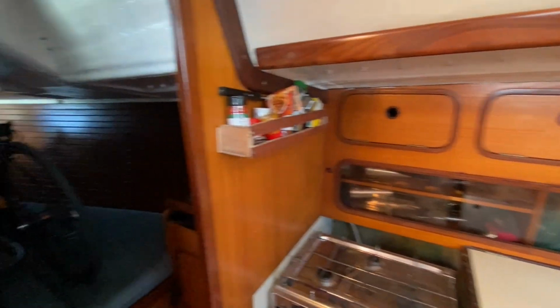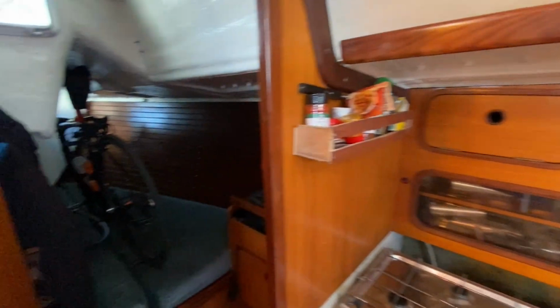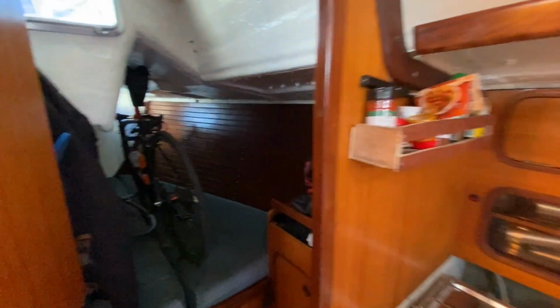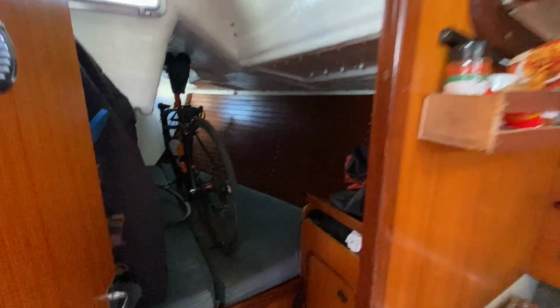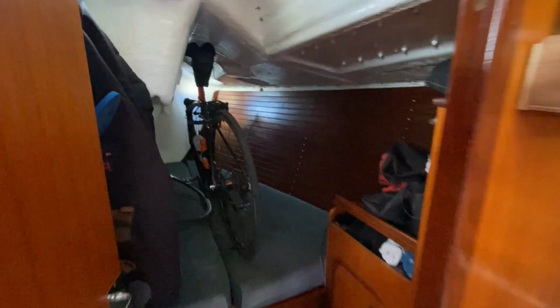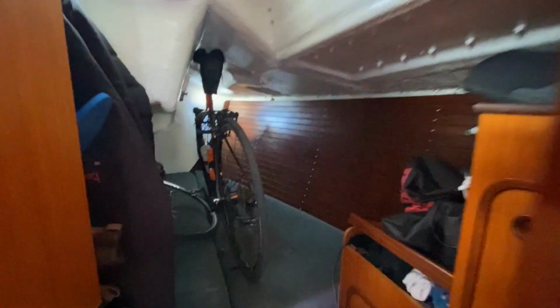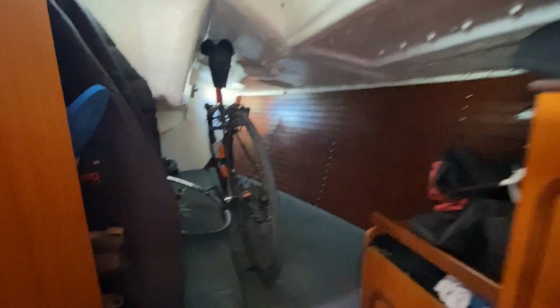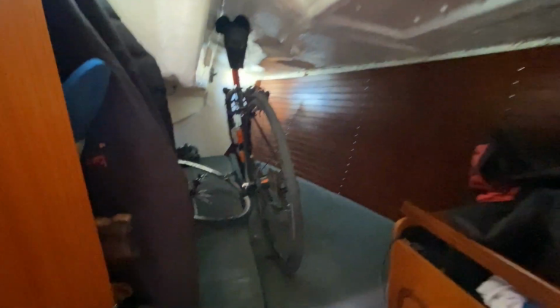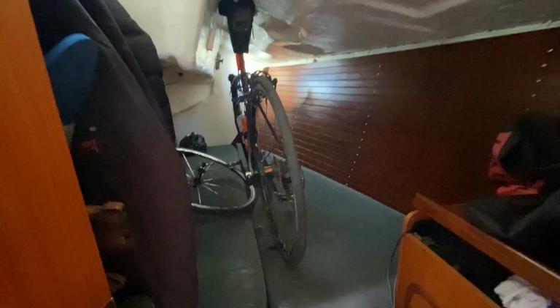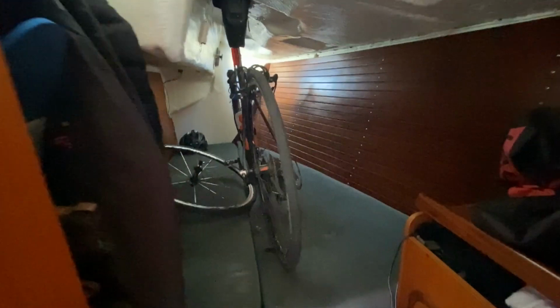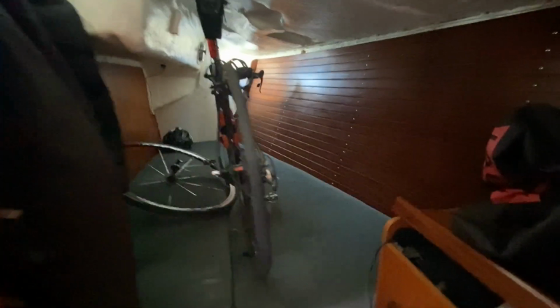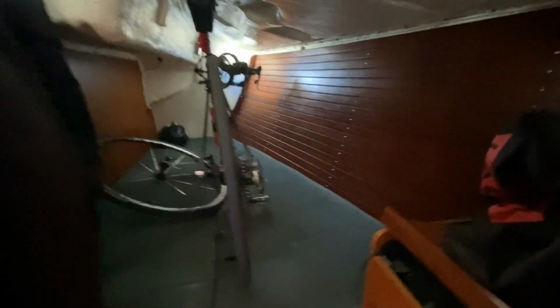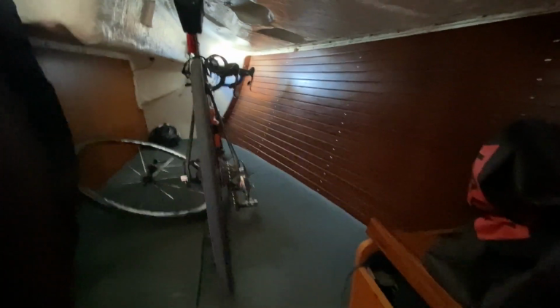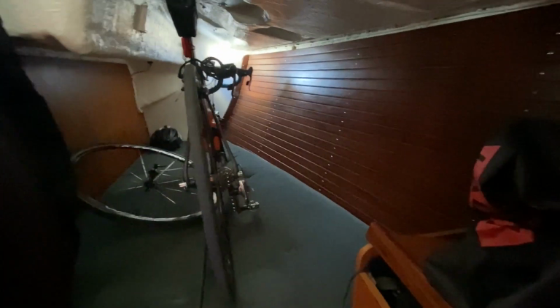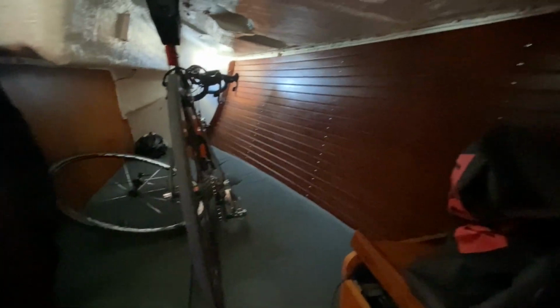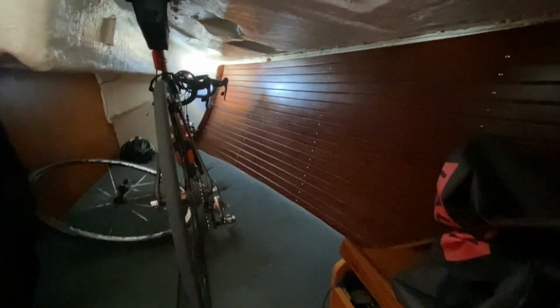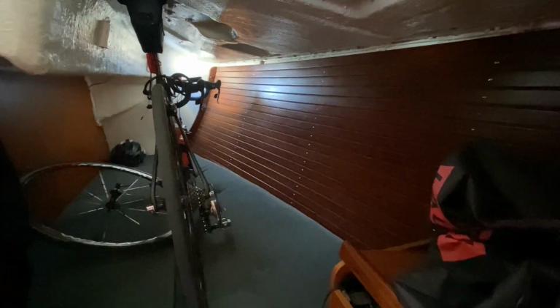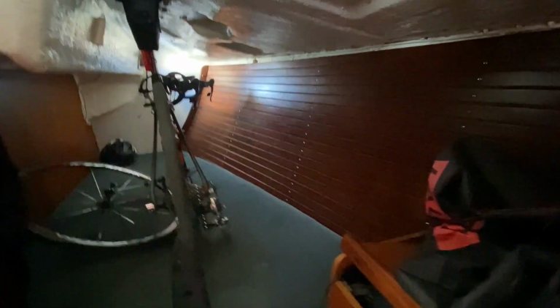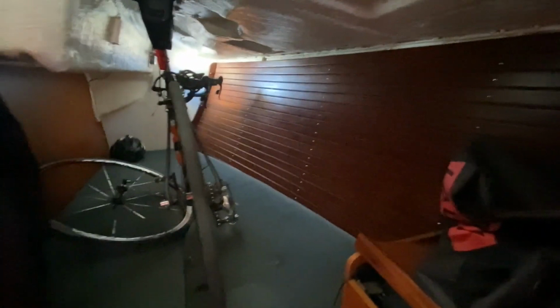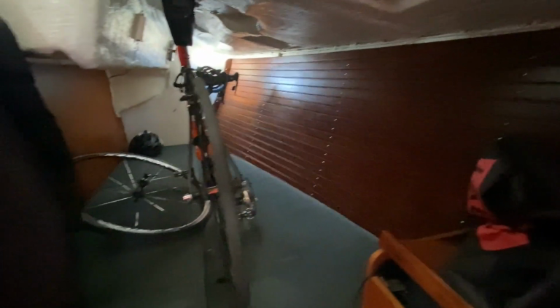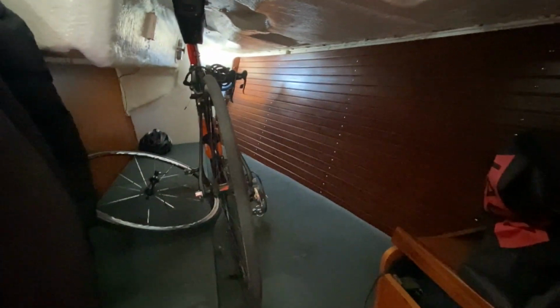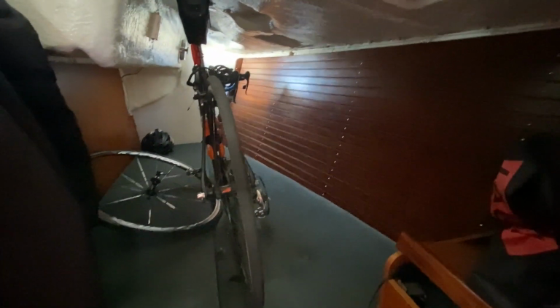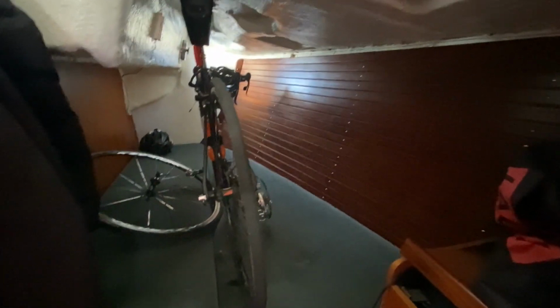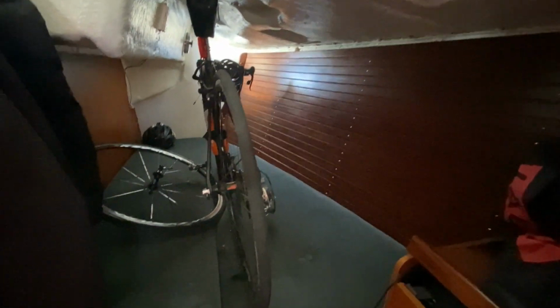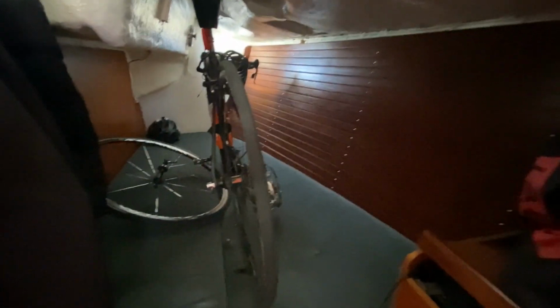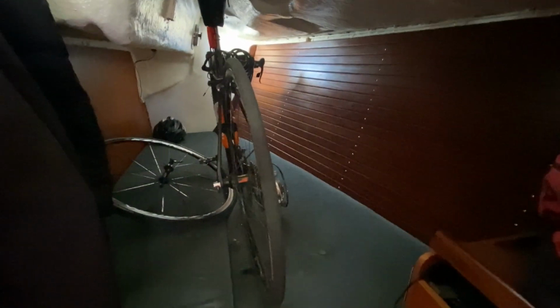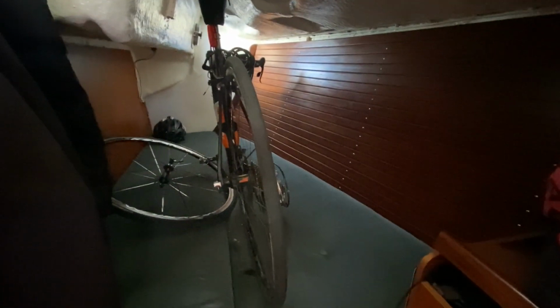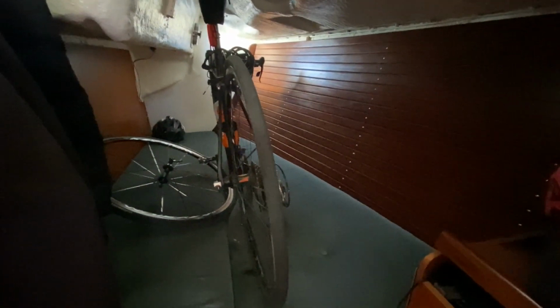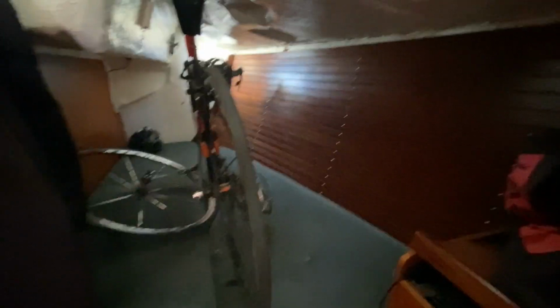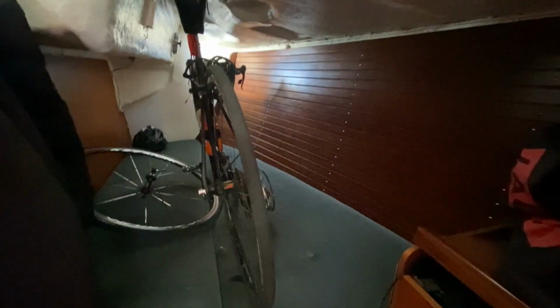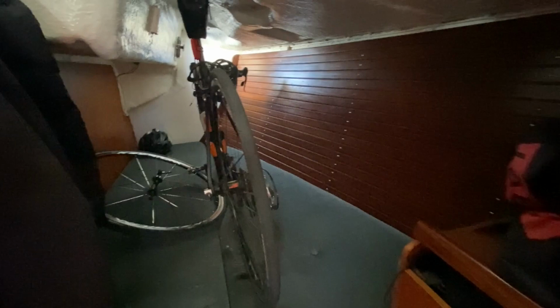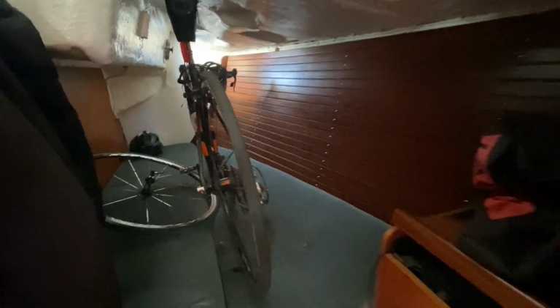After port. Pretty big quarter berth, currently occupied by my bike. It fits one and a half adults, or two adults with a bit of a squeeze.